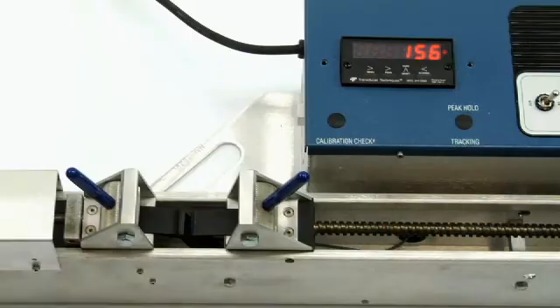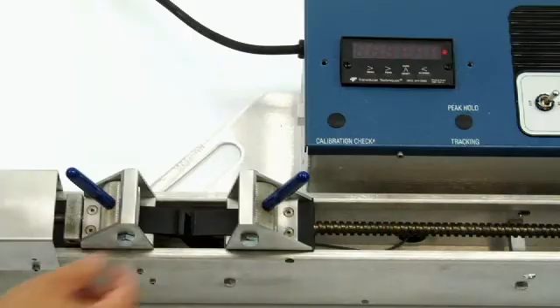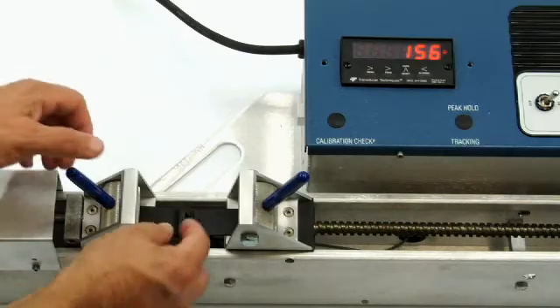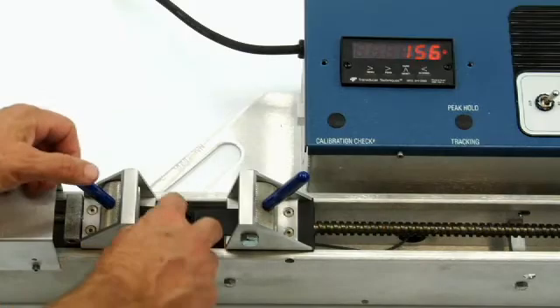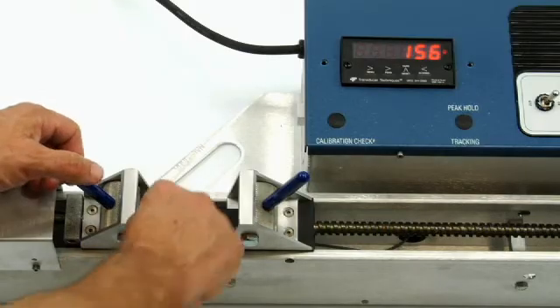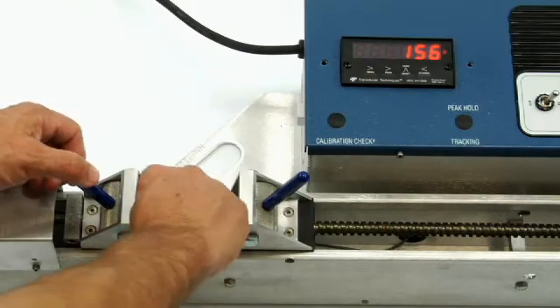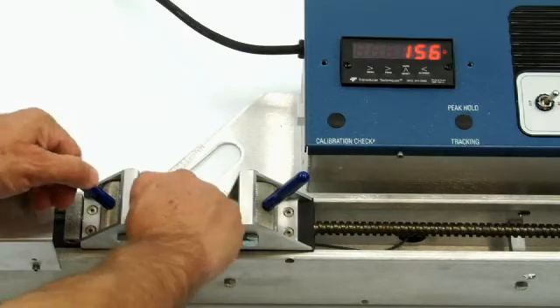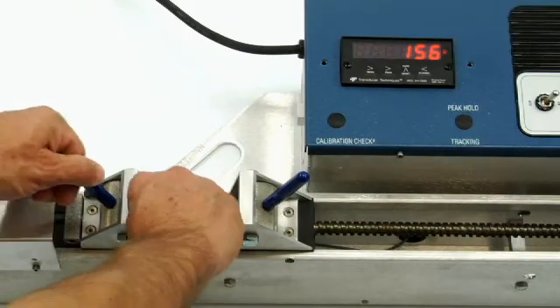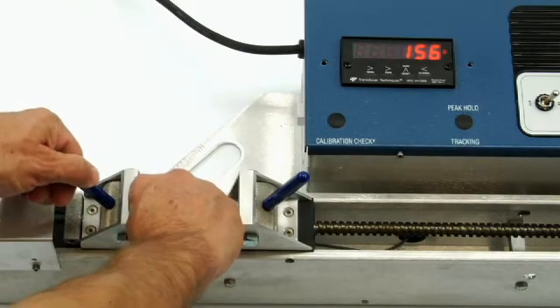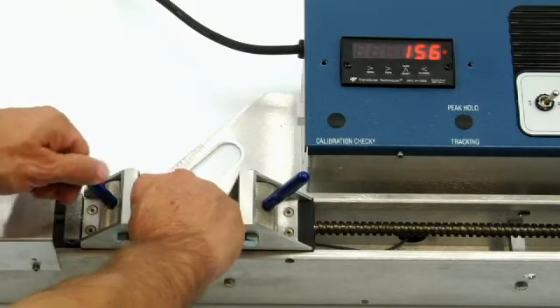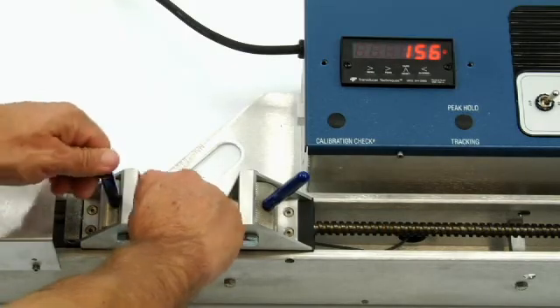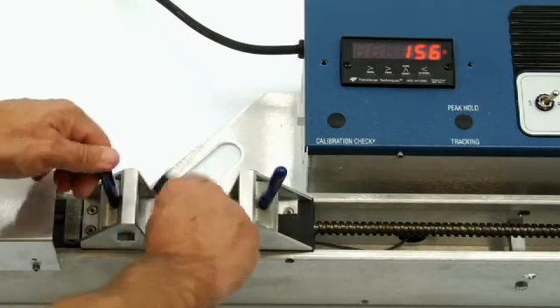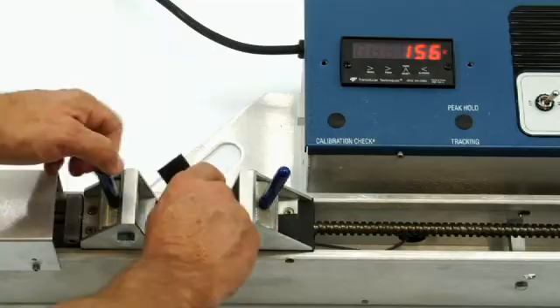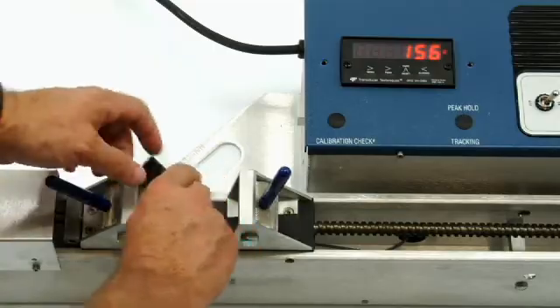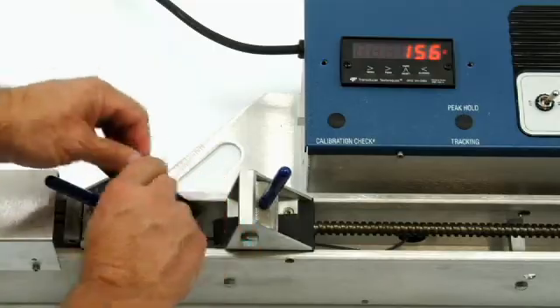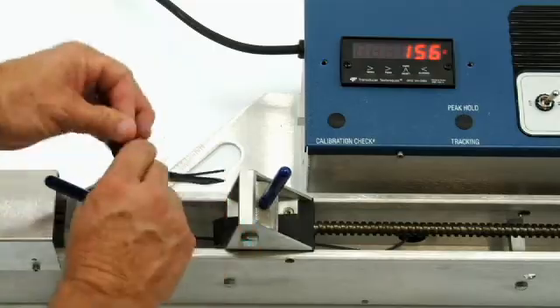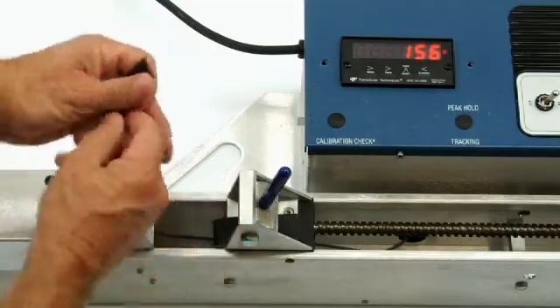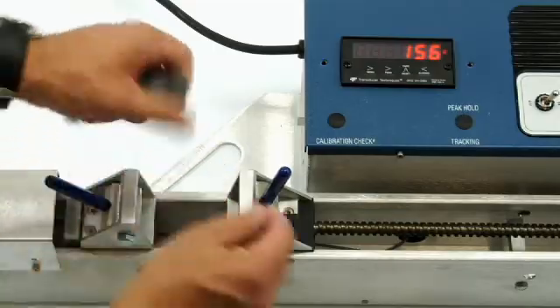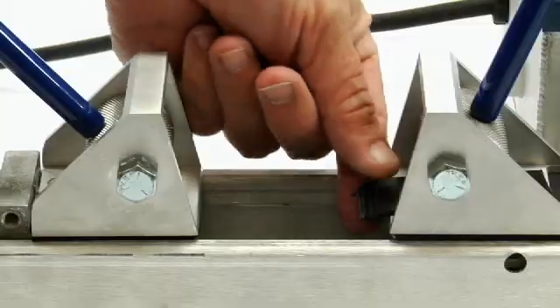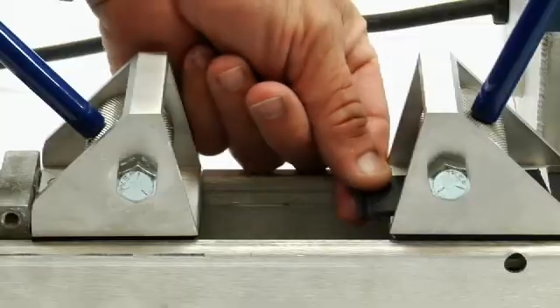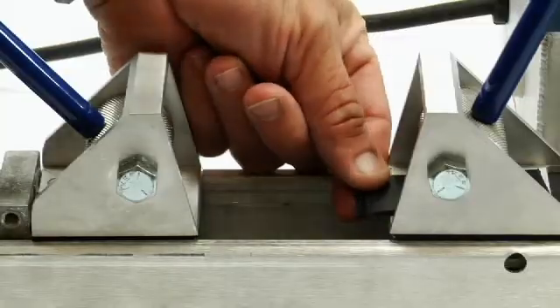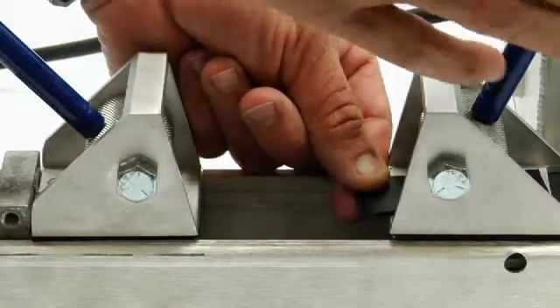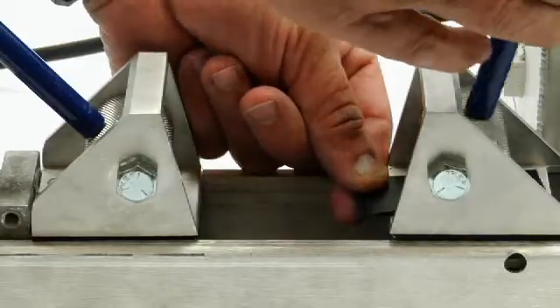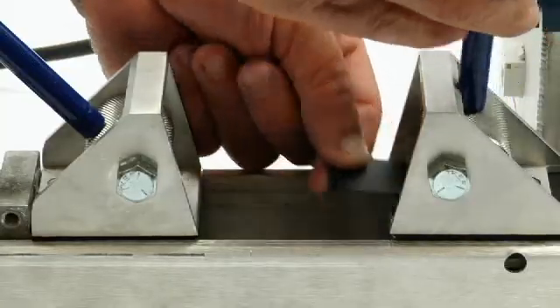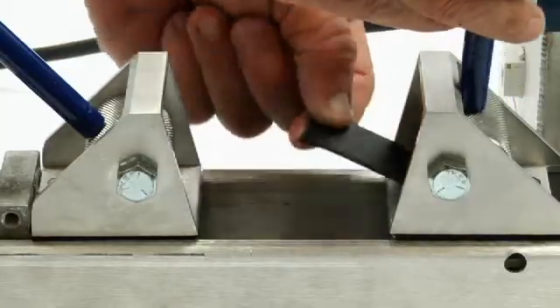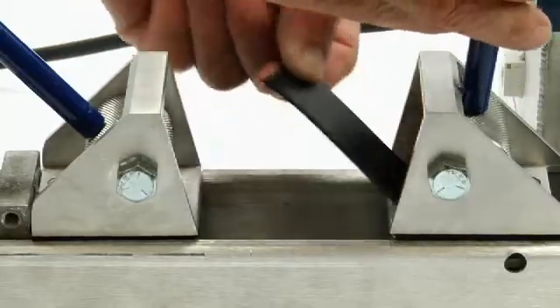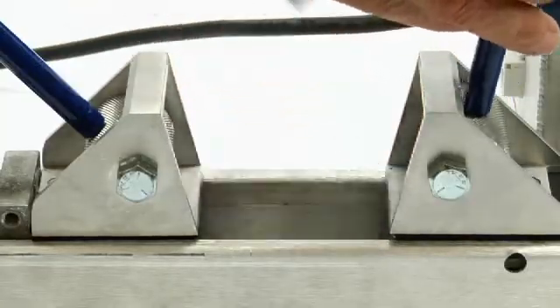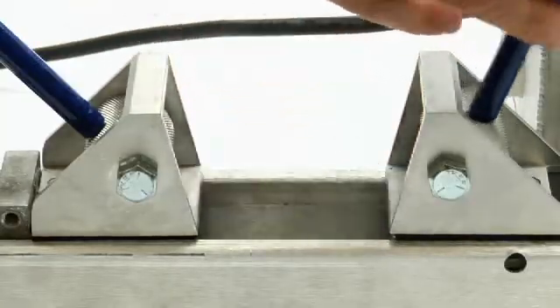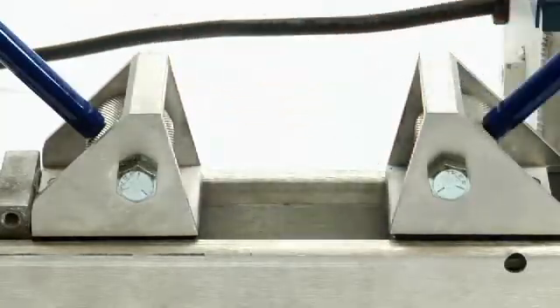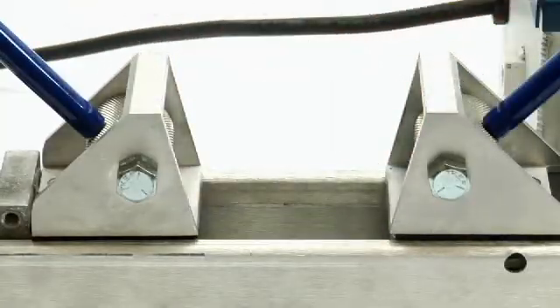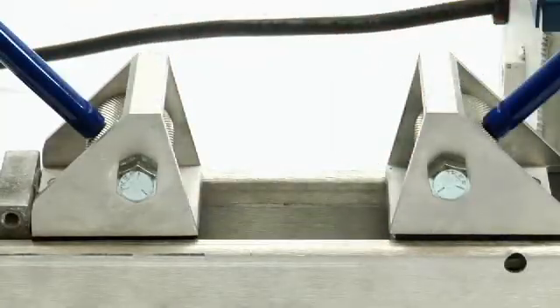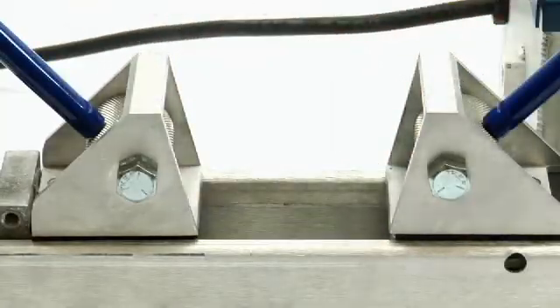Once the test is completed, remove the material by moving the clamp cam inward, record your data, and repeat the process.